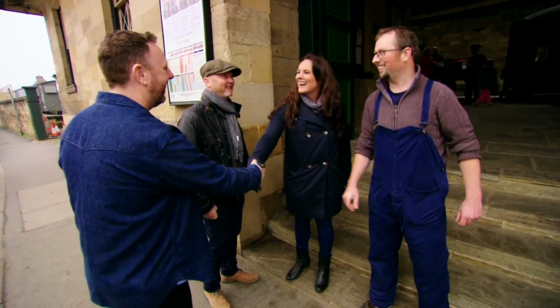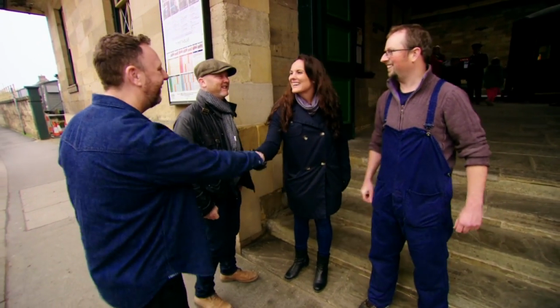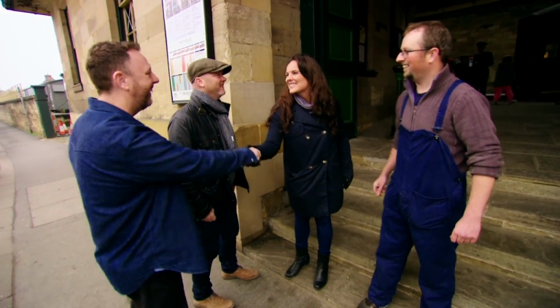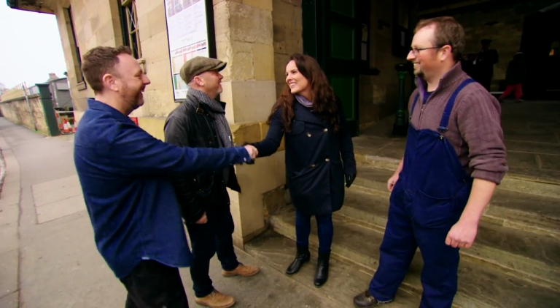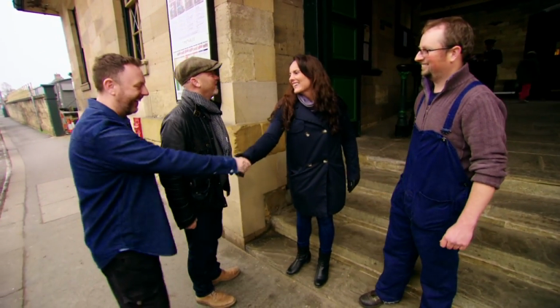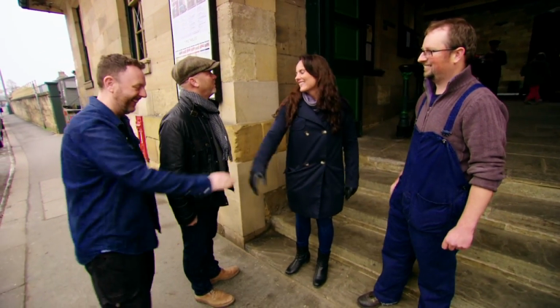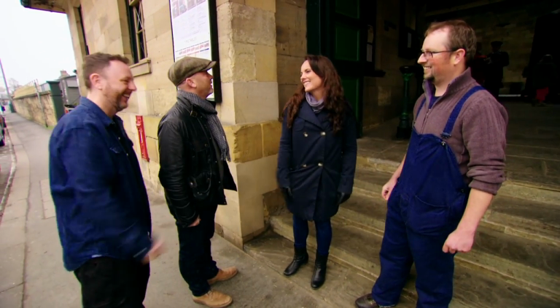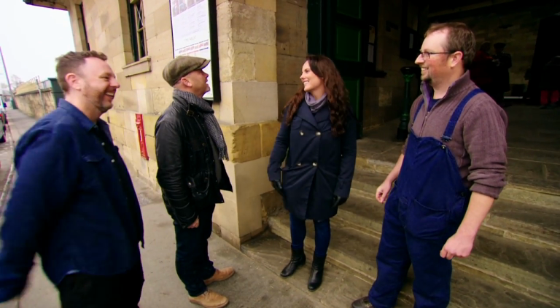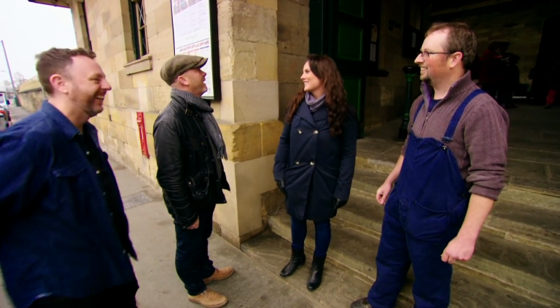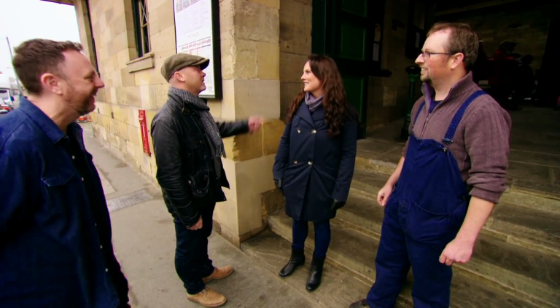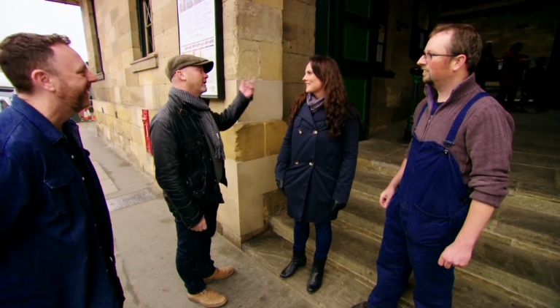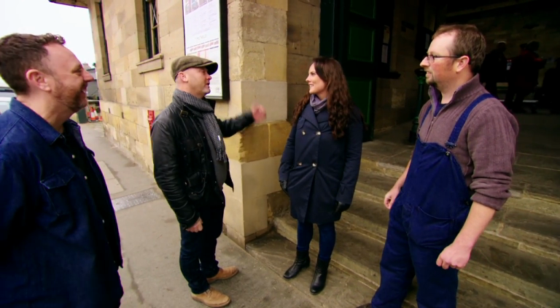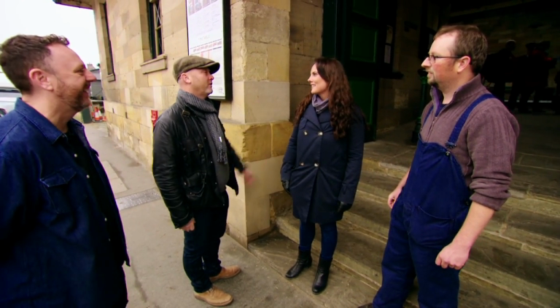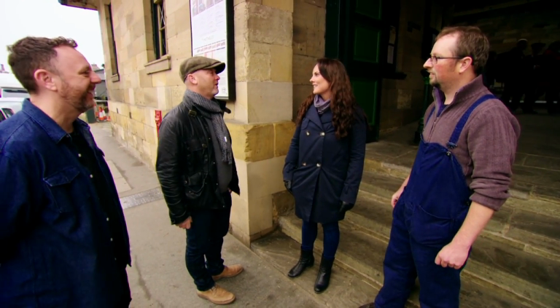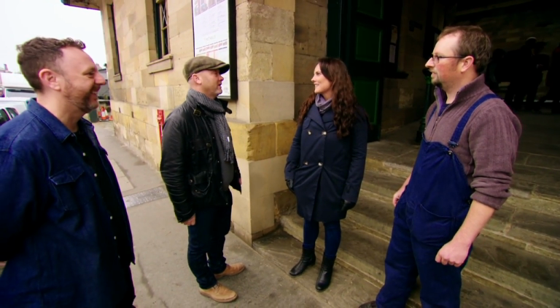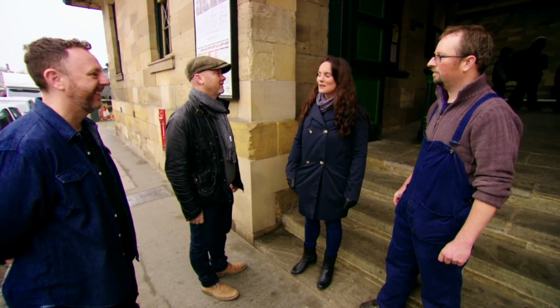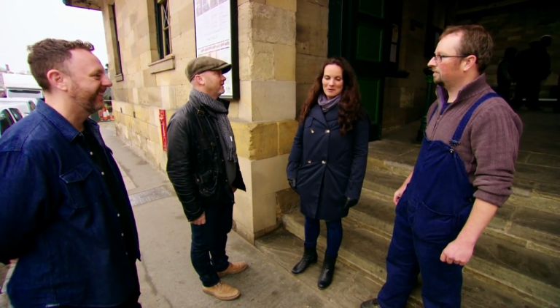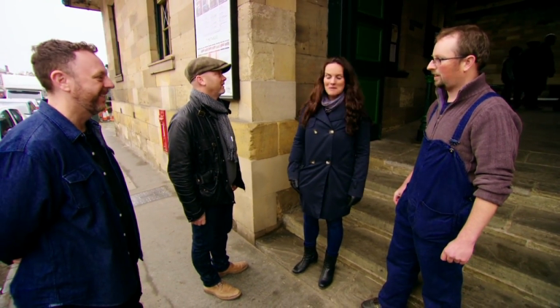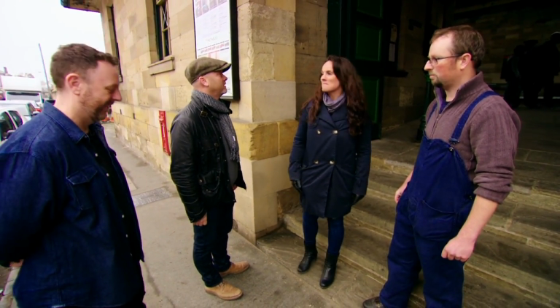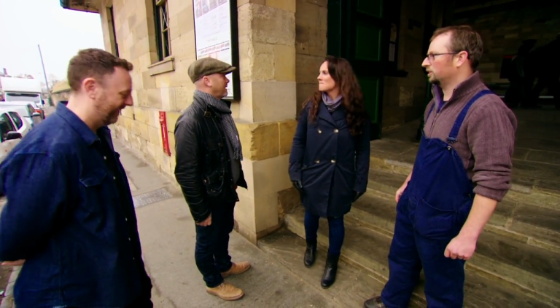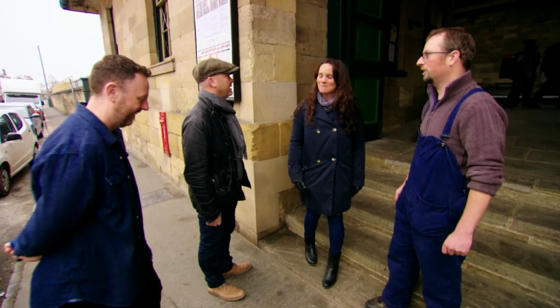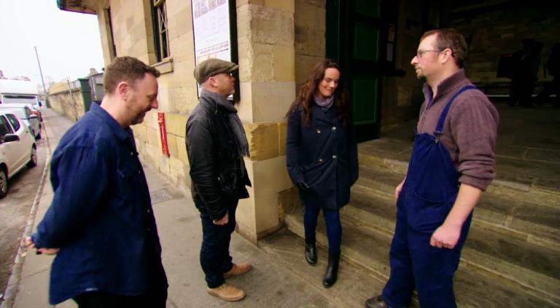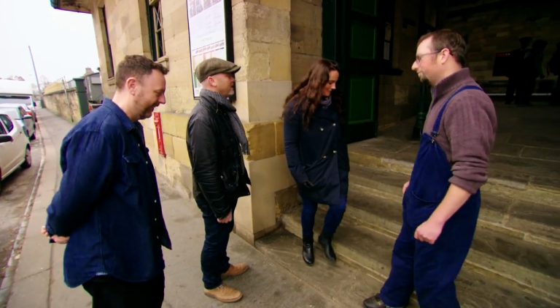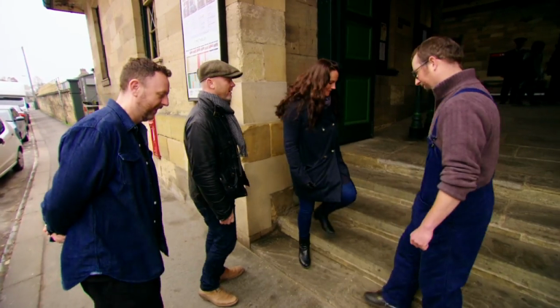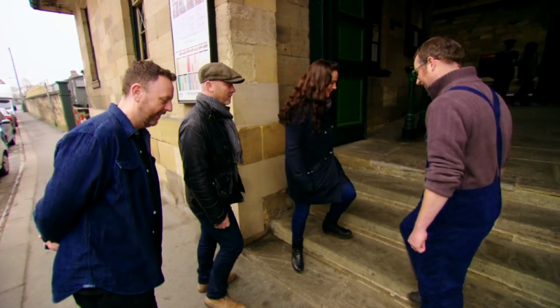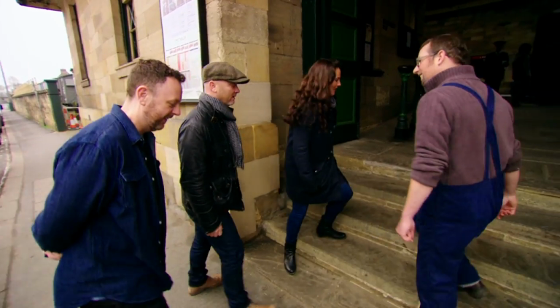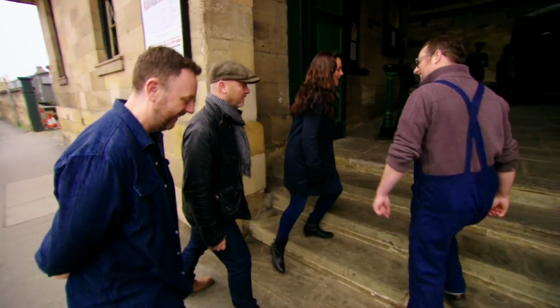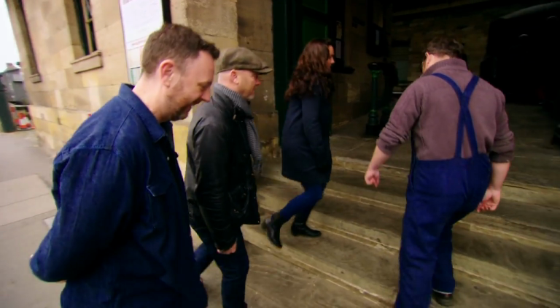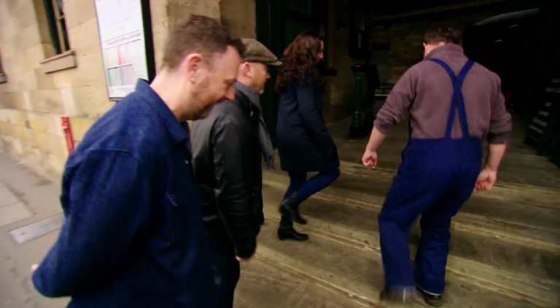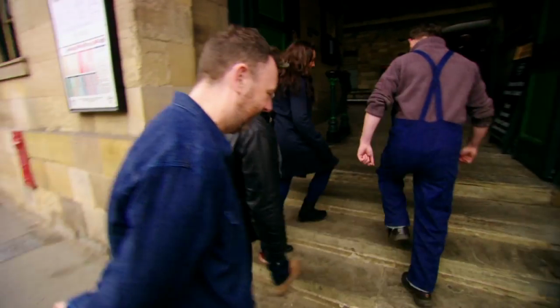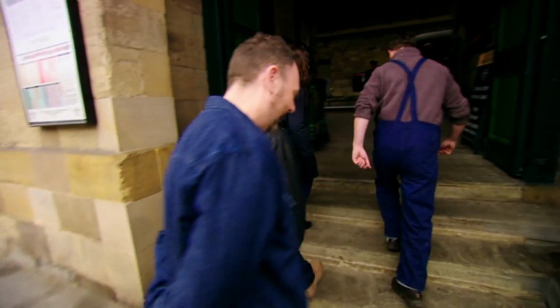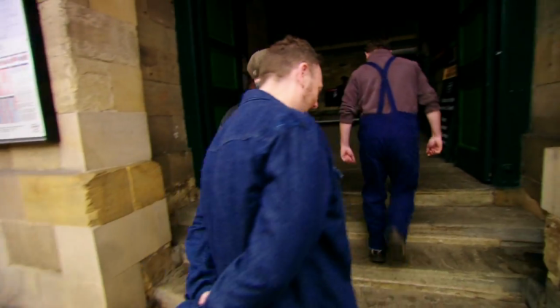Hello. Nice to meet you. Well, look, thanks for having us. I'd love to have a look around. No problem. Absolutely, especially with the train there as well. Come on through.